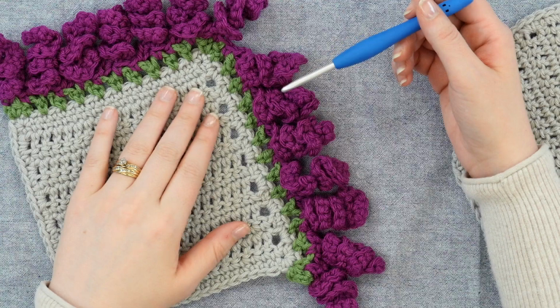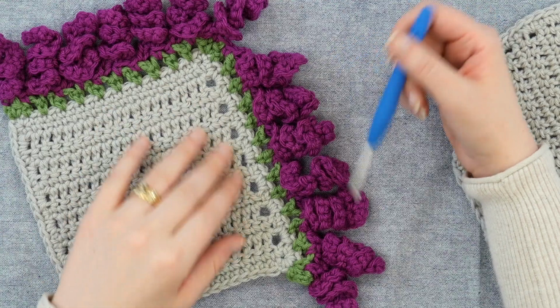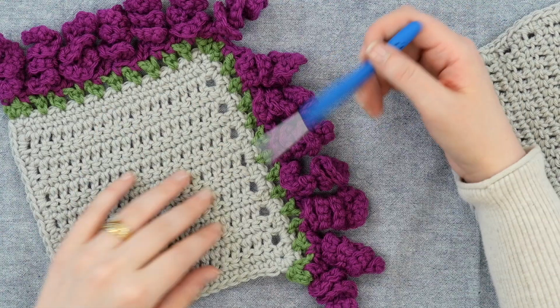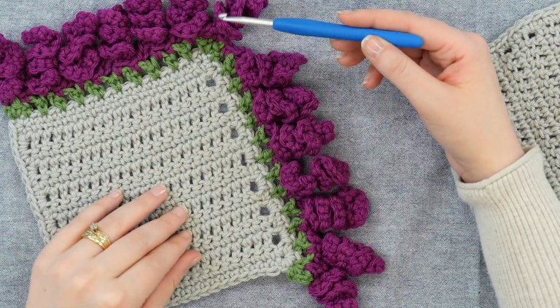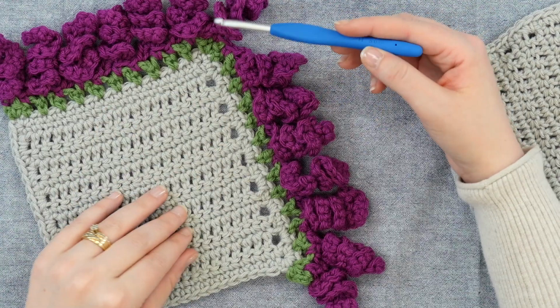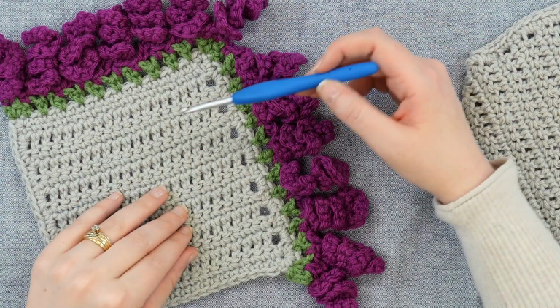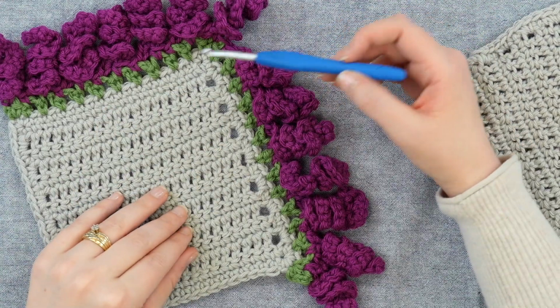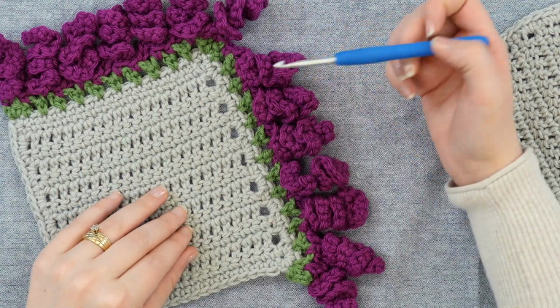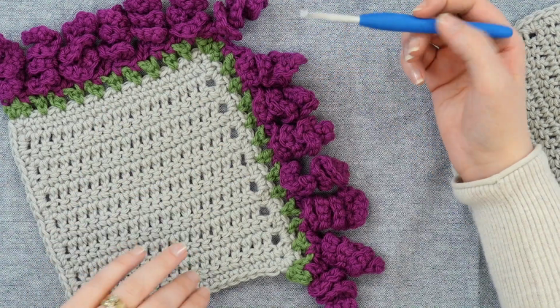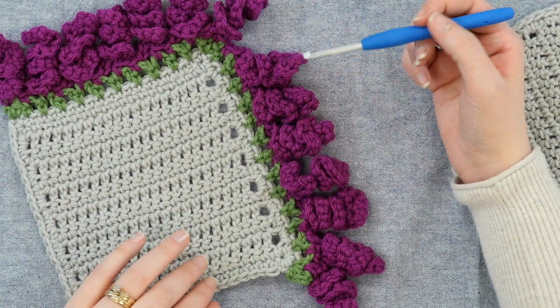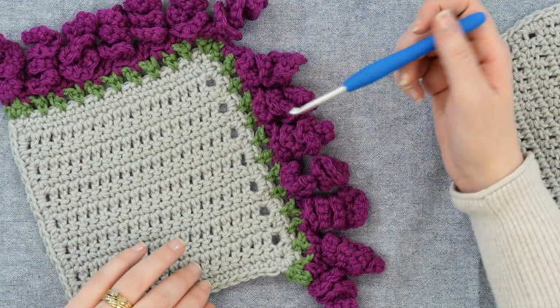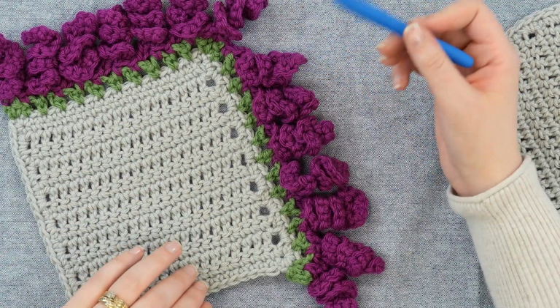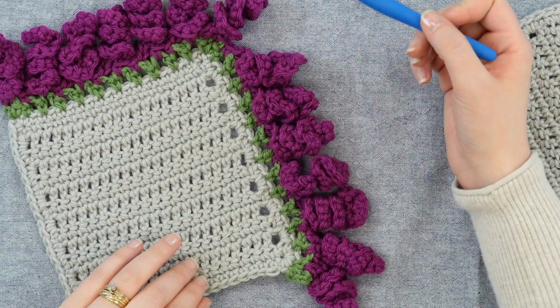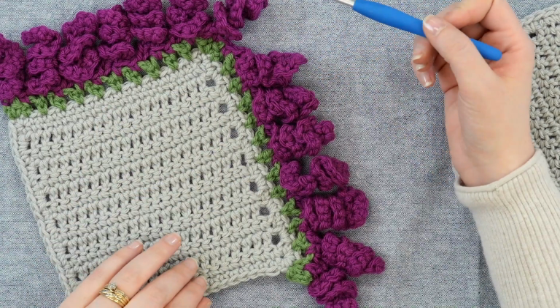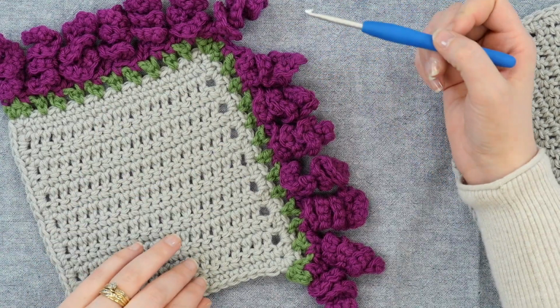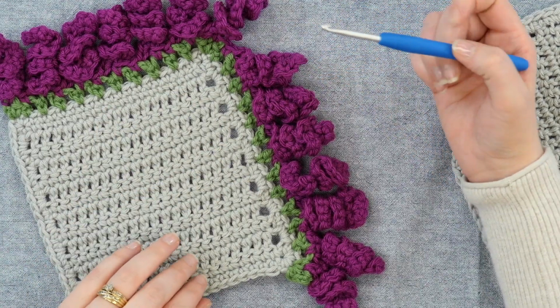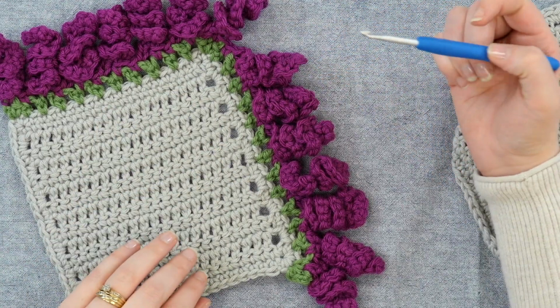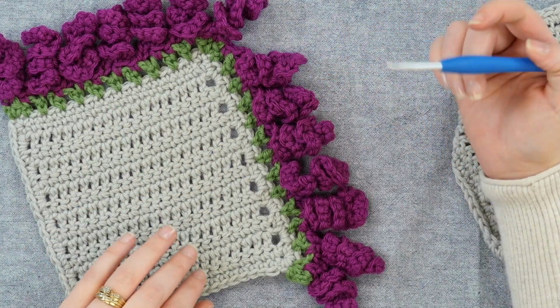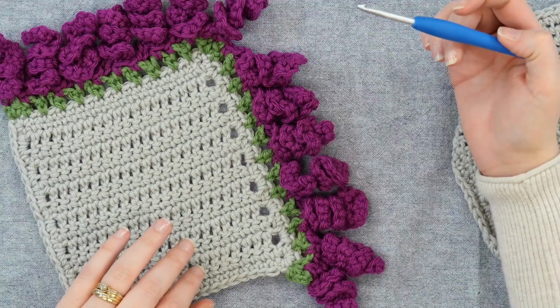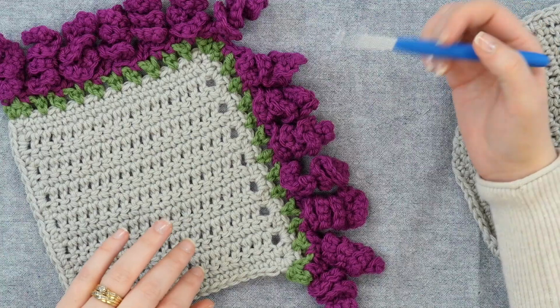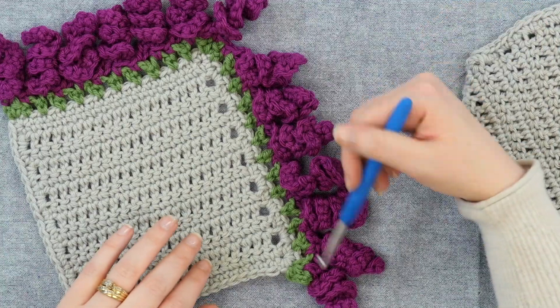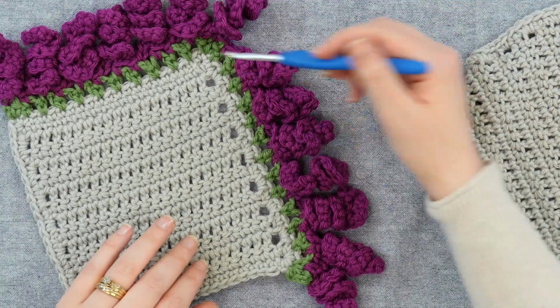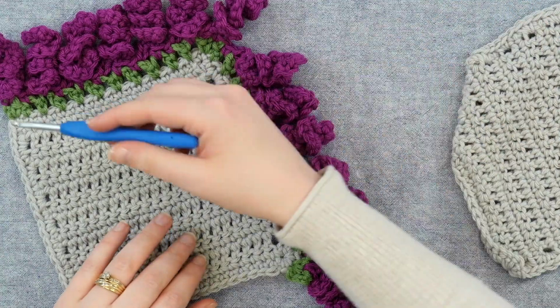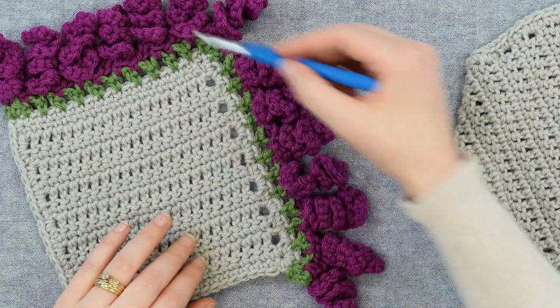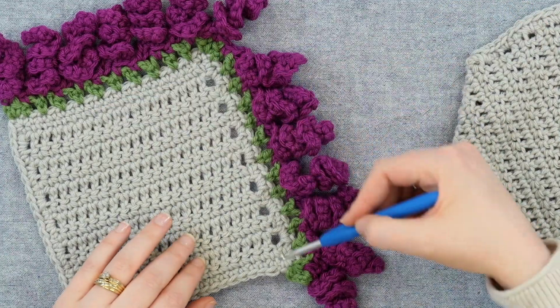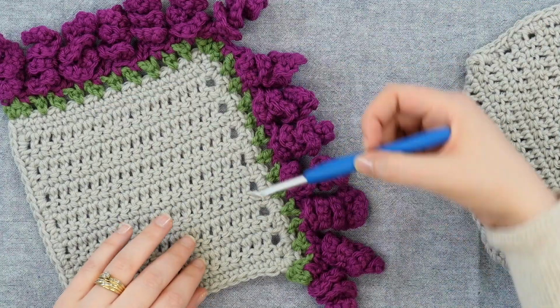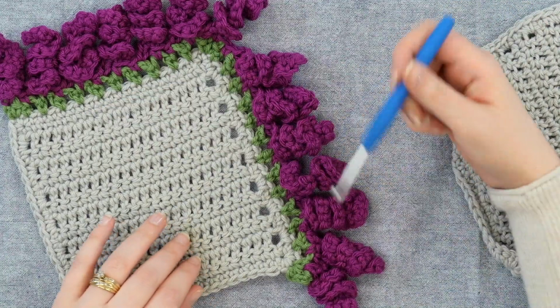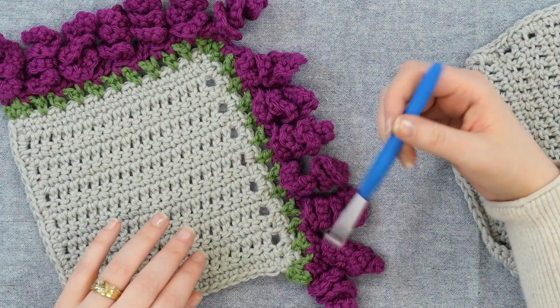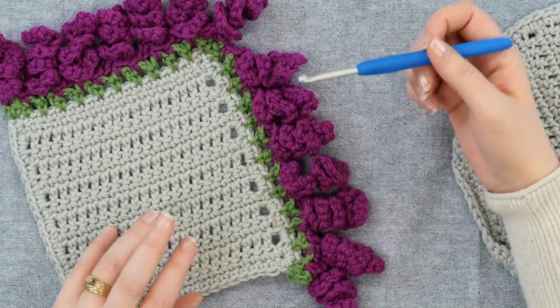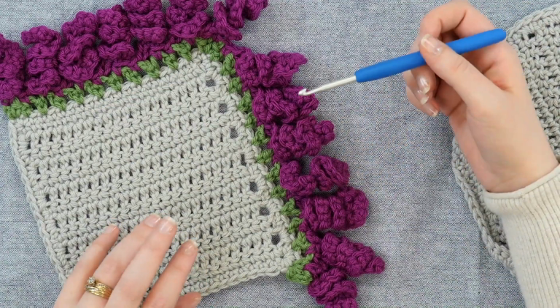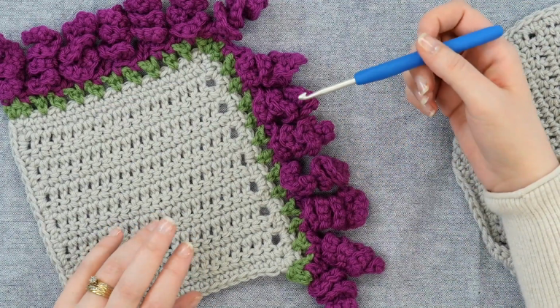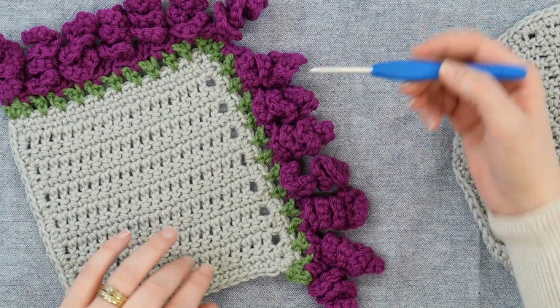For this Curly-Cue Edging, I would like to show you first how to create the base and then how to add the border.